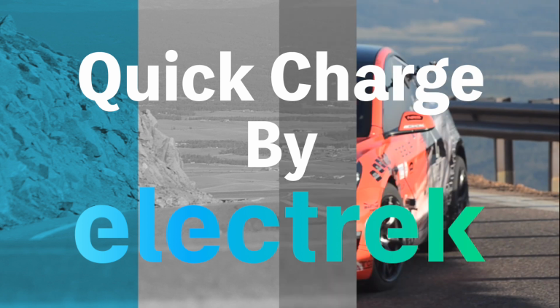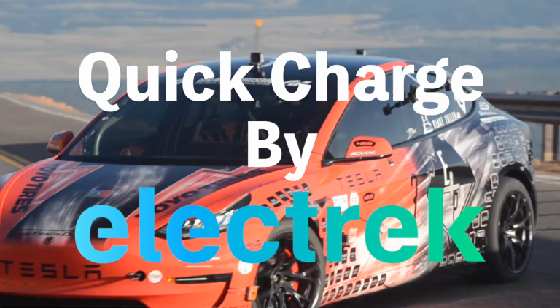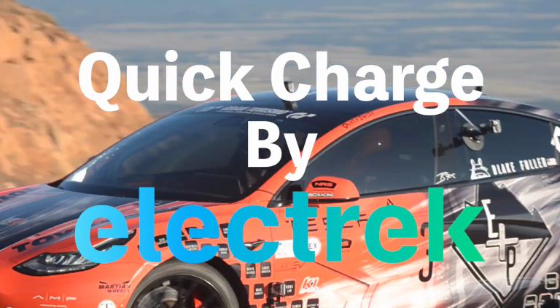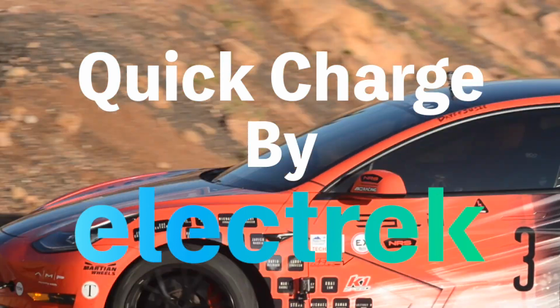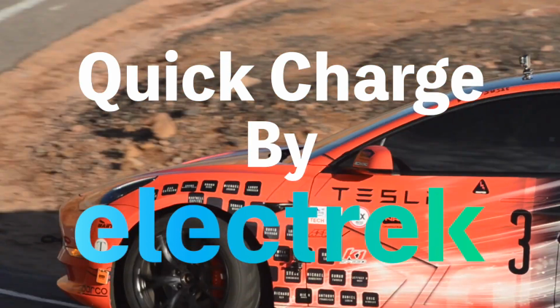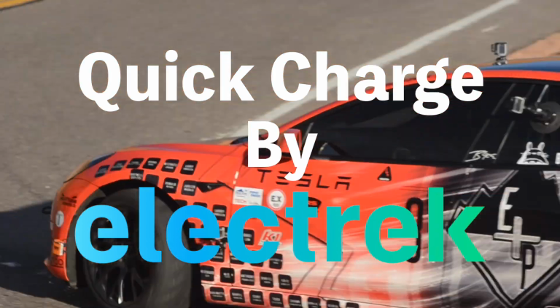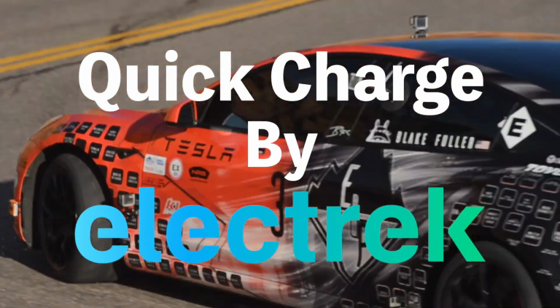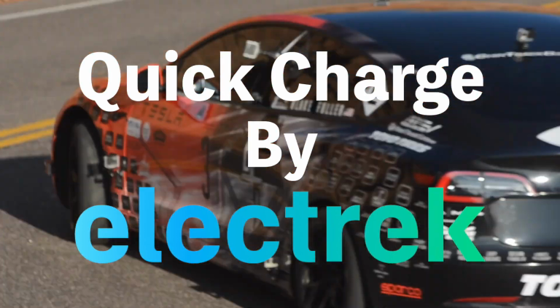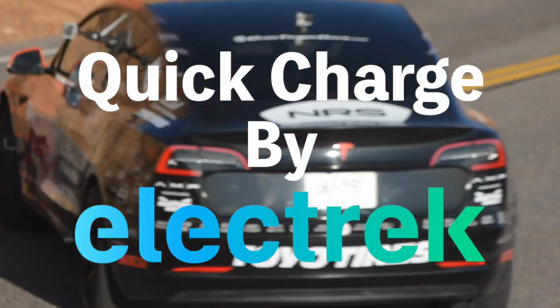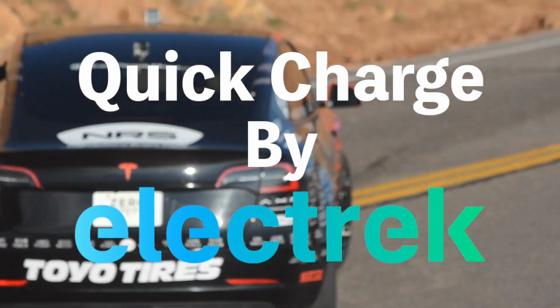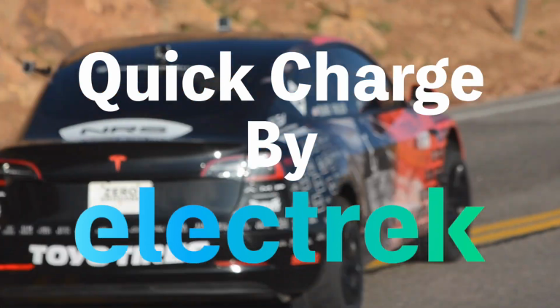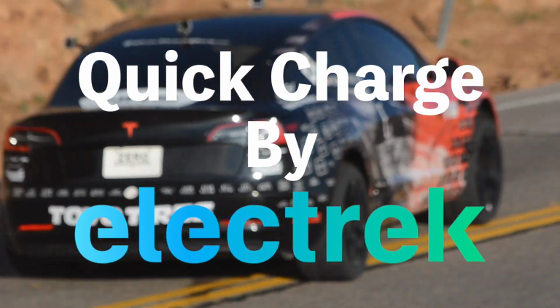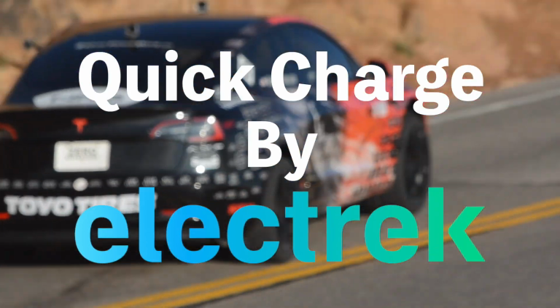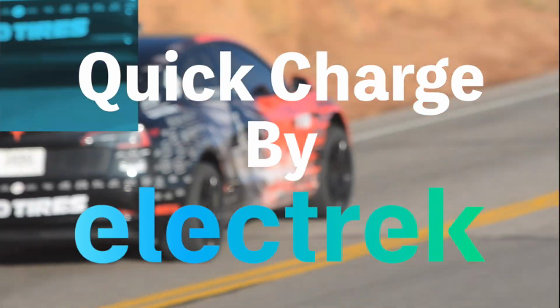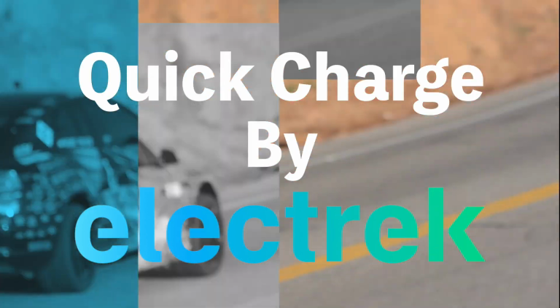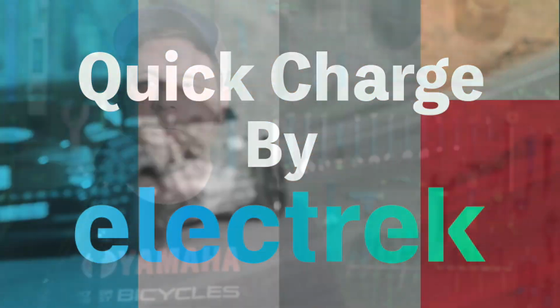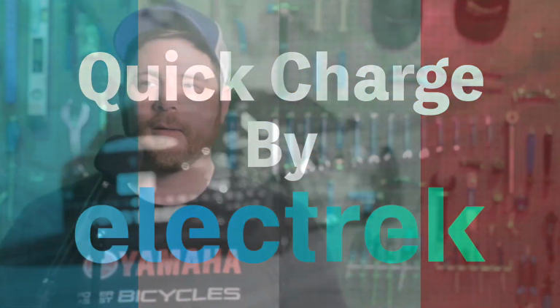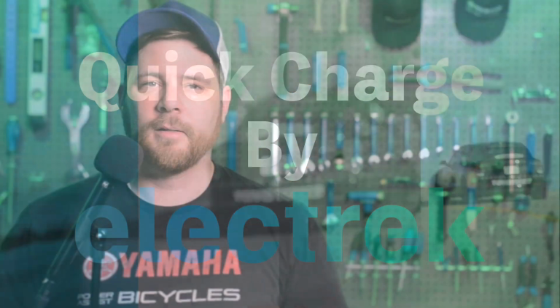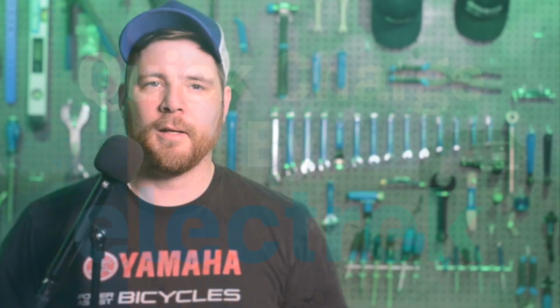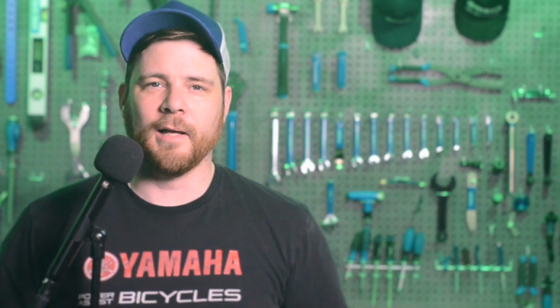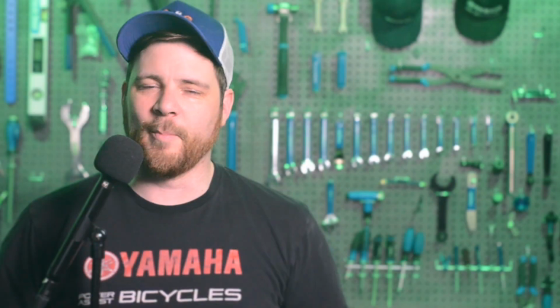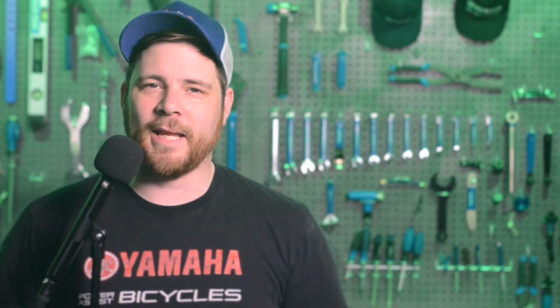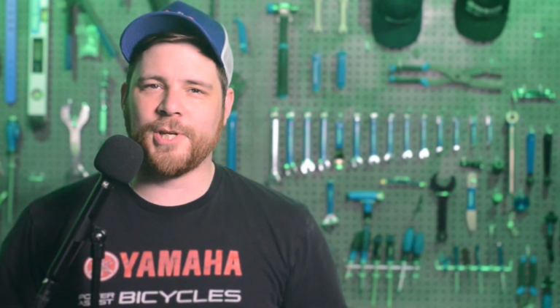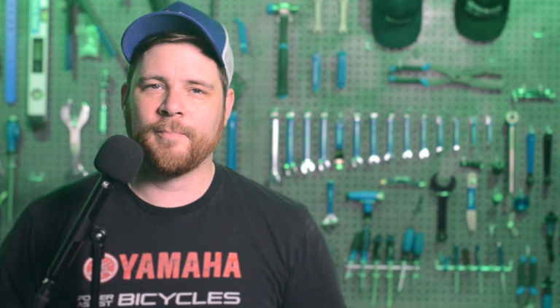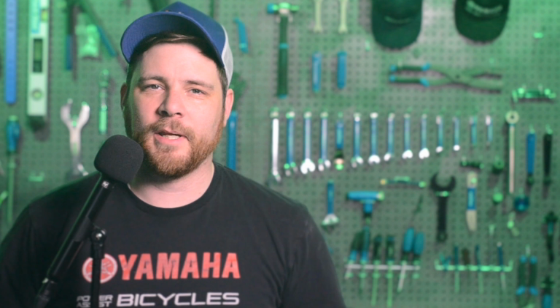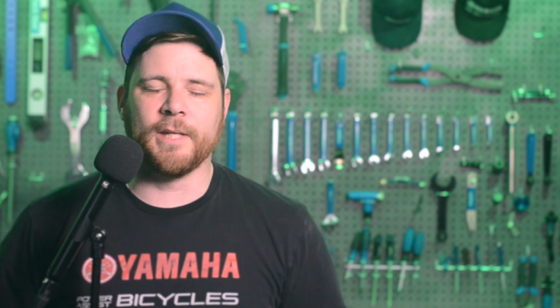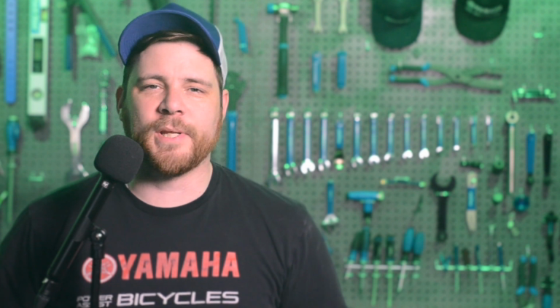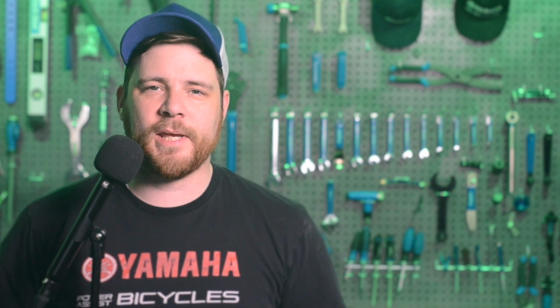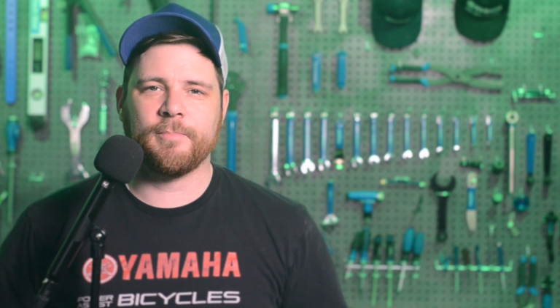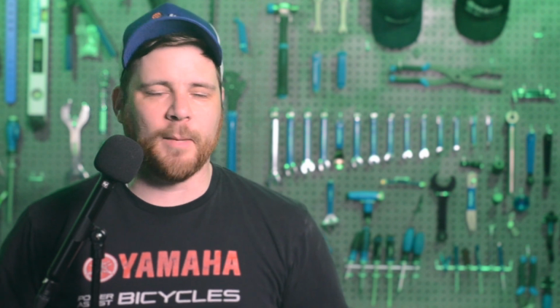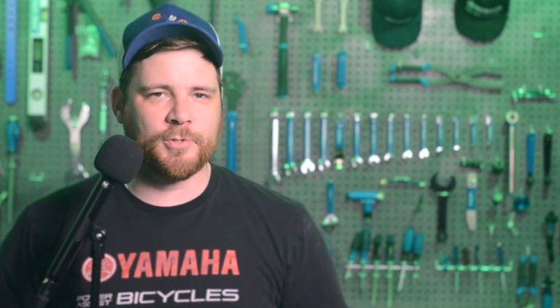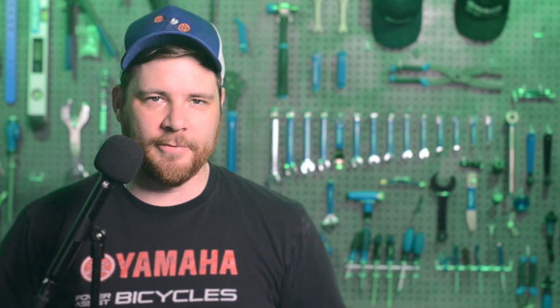Hello, and welcome to Quick Charge by Electrek. I'm Mikey G, and it's Wednesday, April 12th.